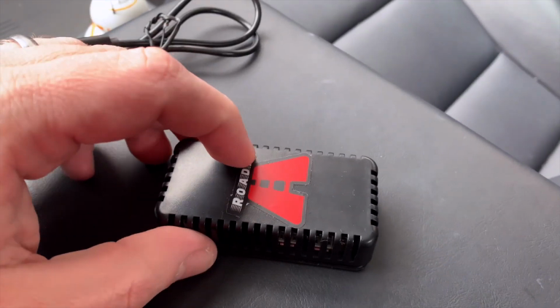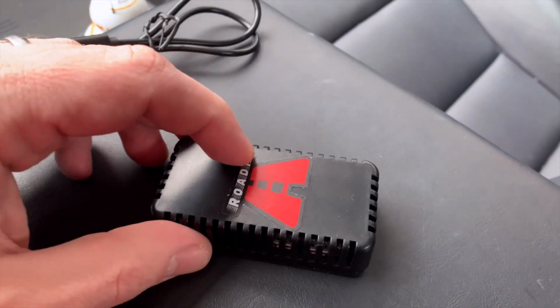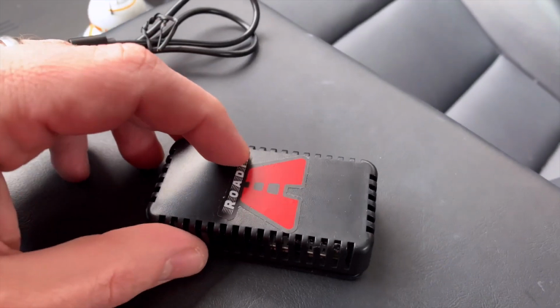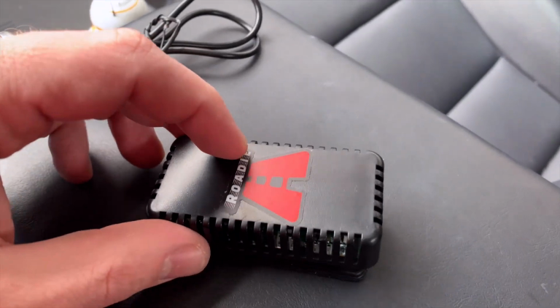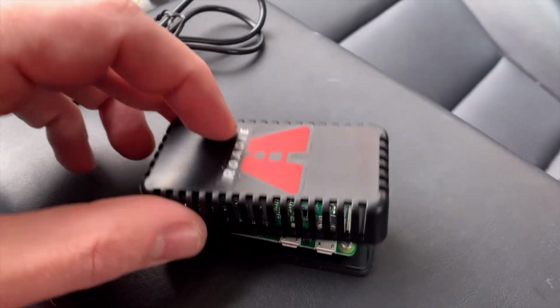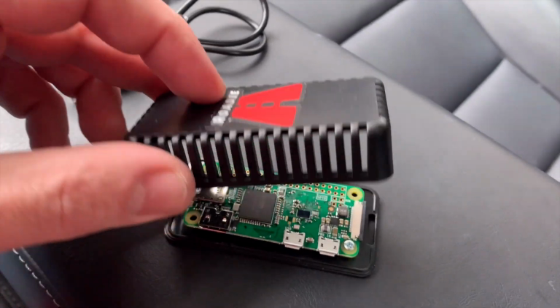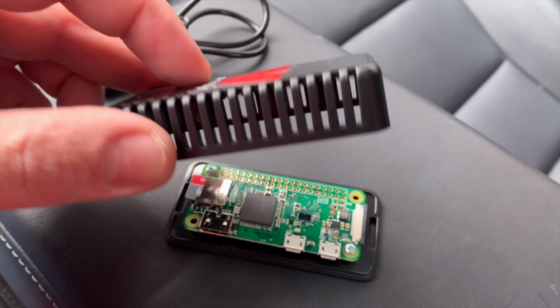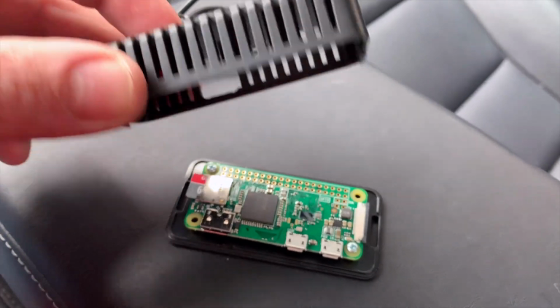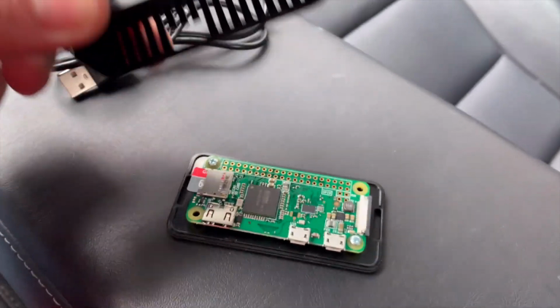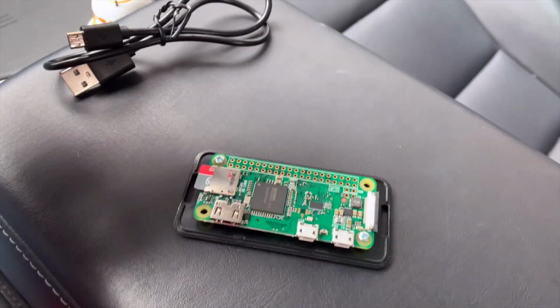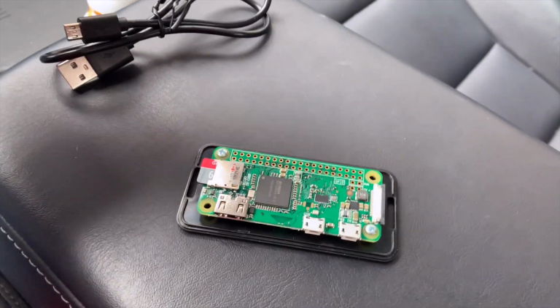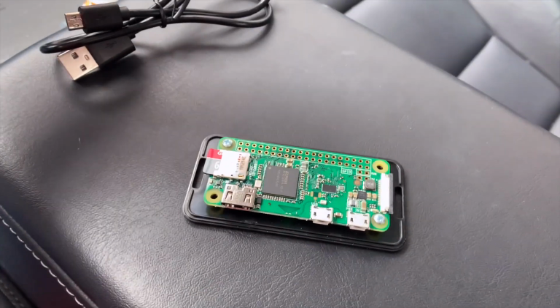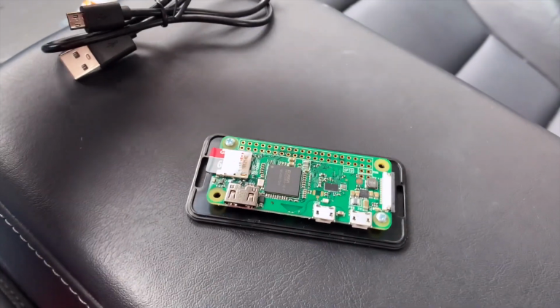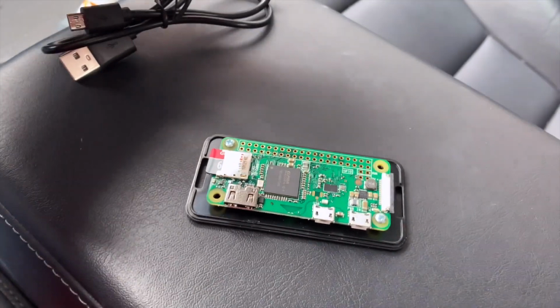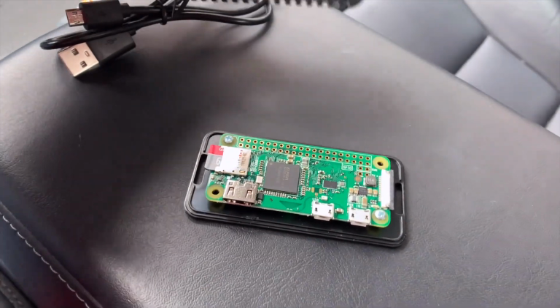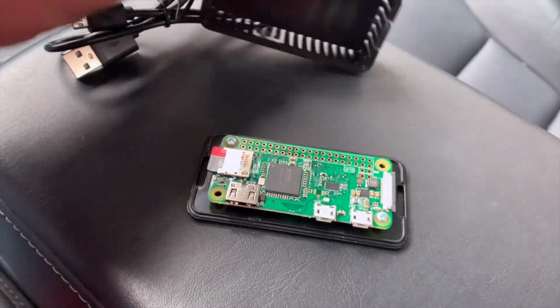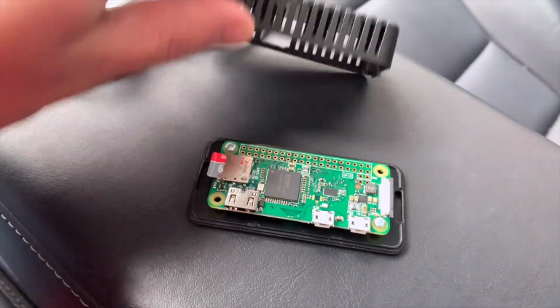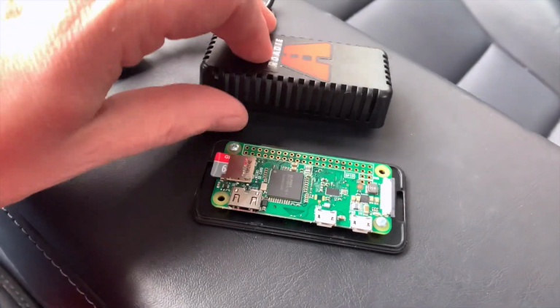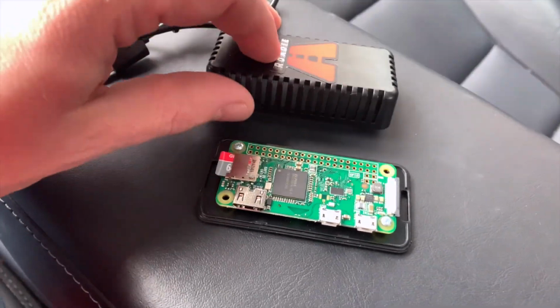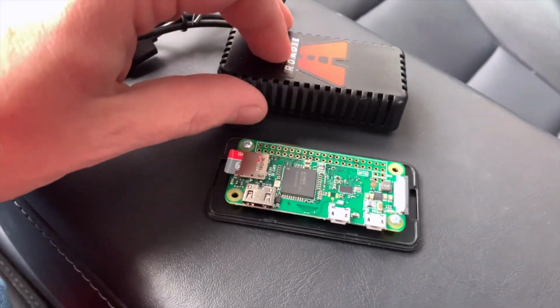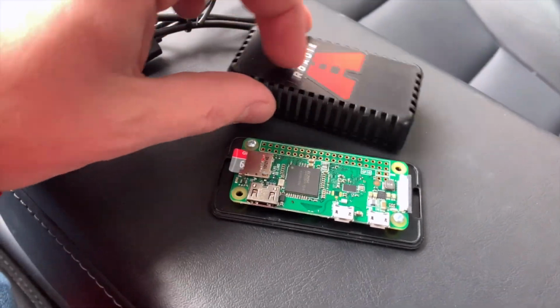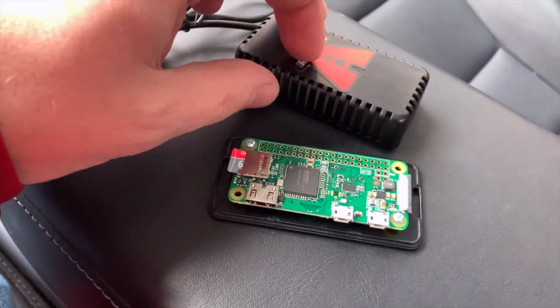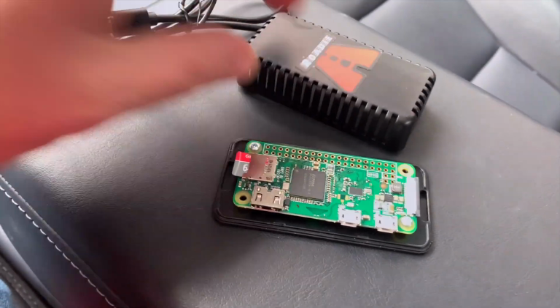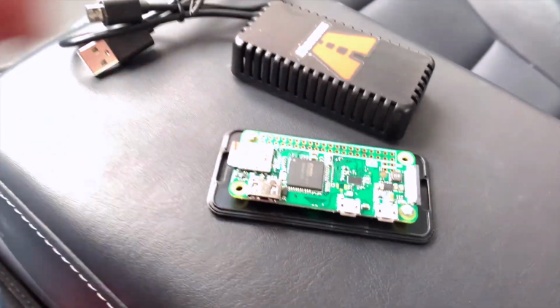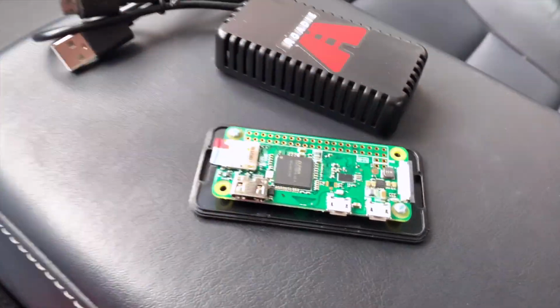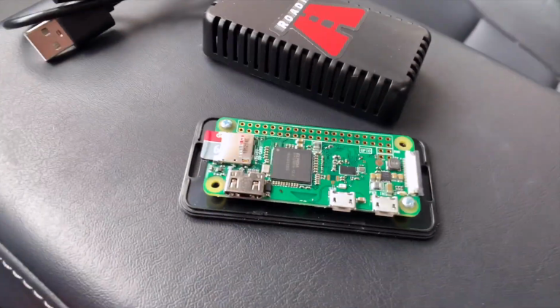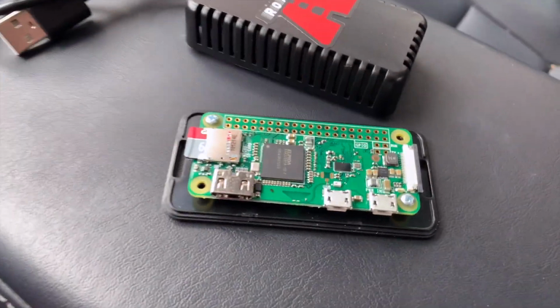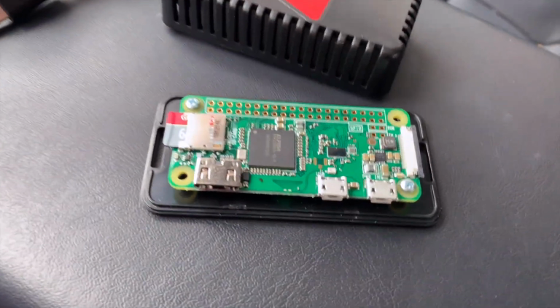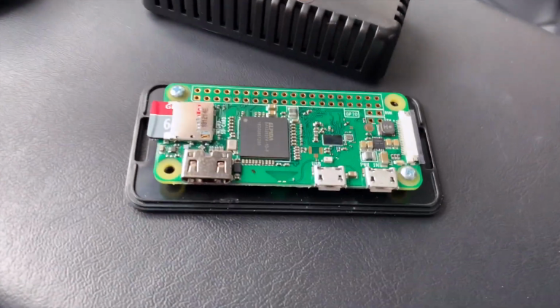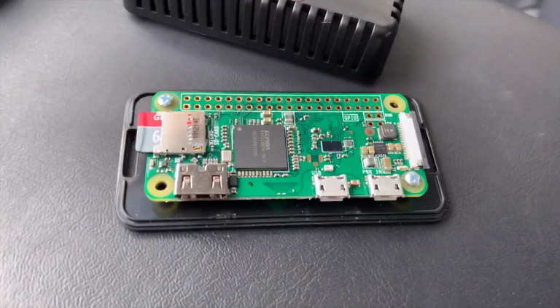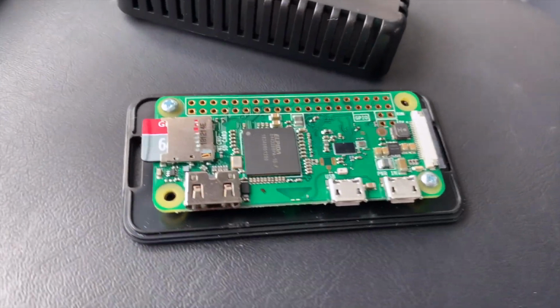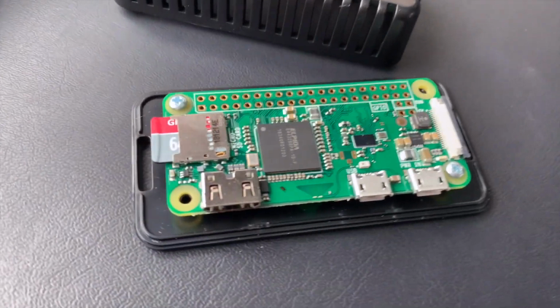If we pop it open, you'll see there's really a Raspberry Pi Zero inside, and an SD card.